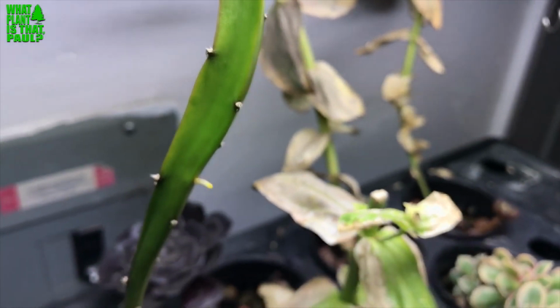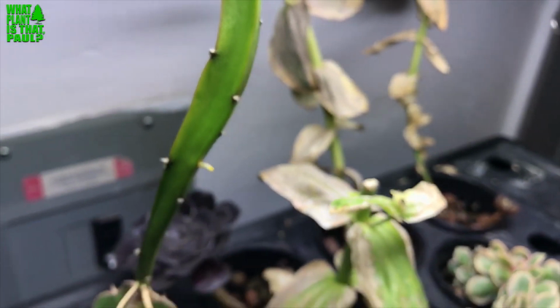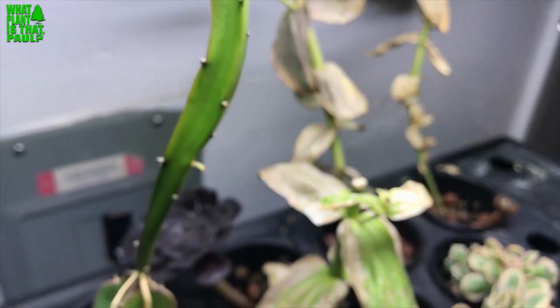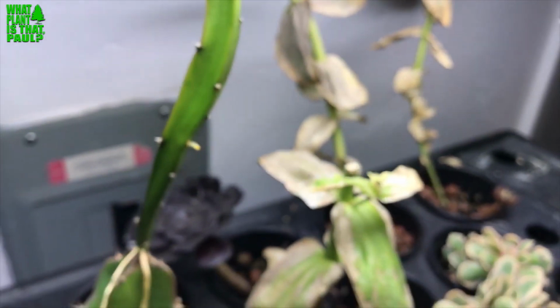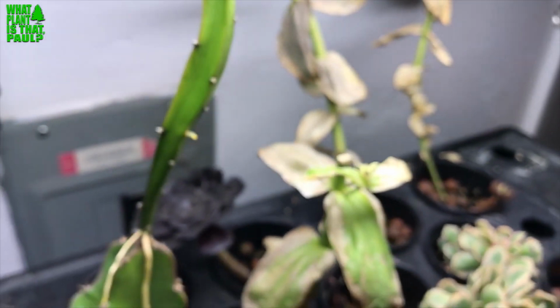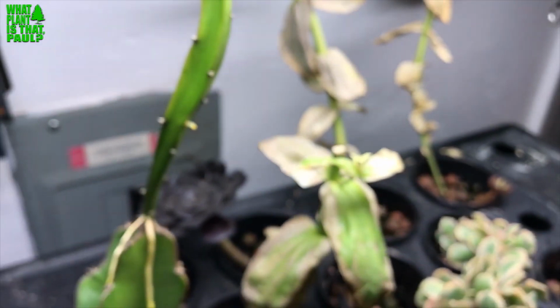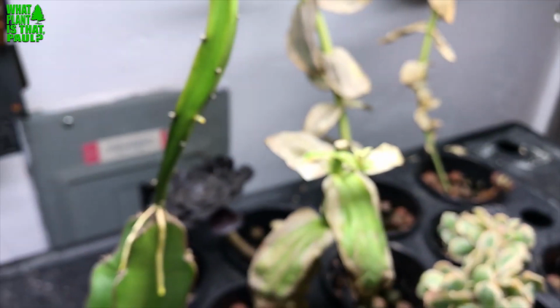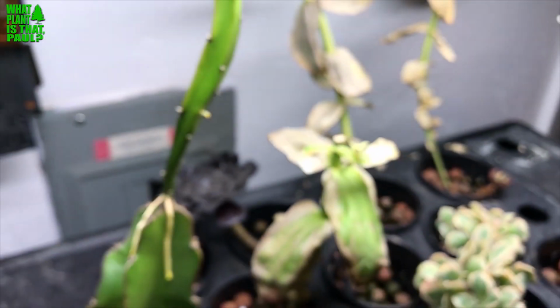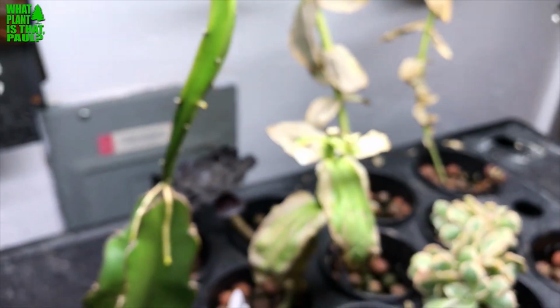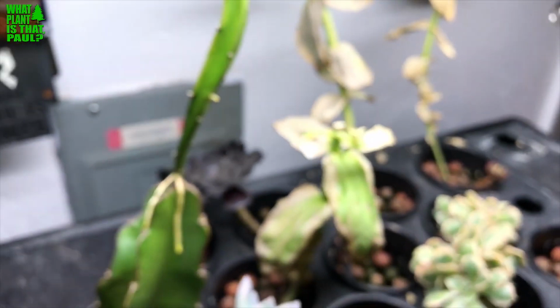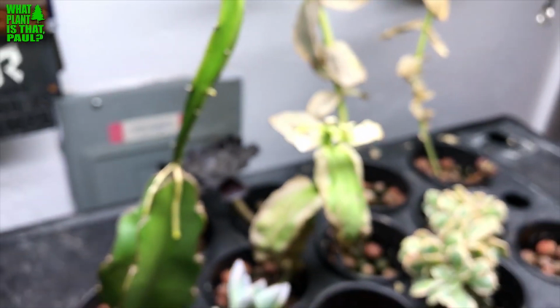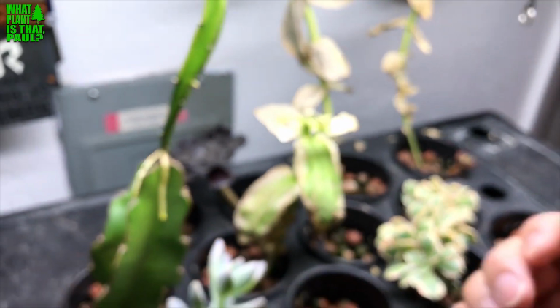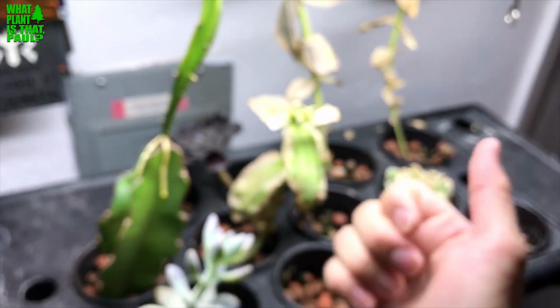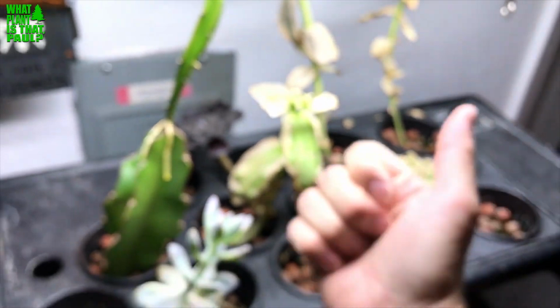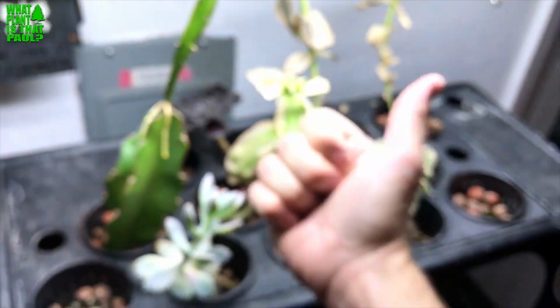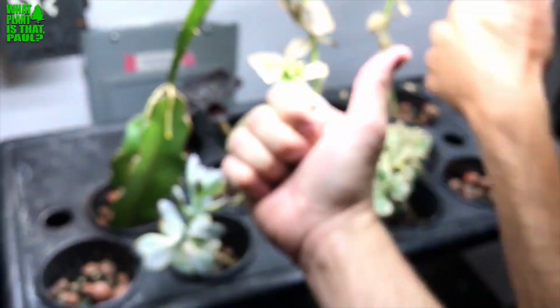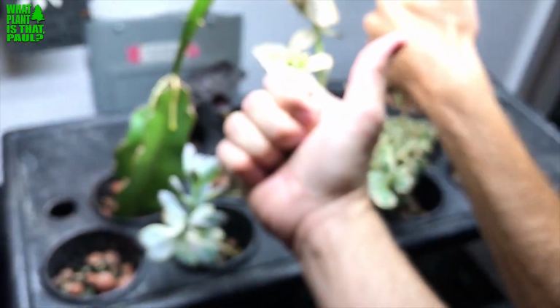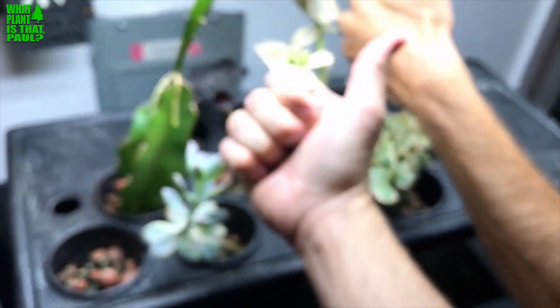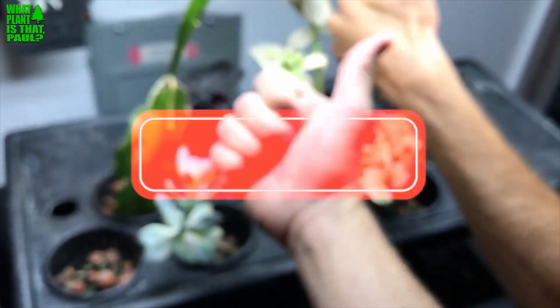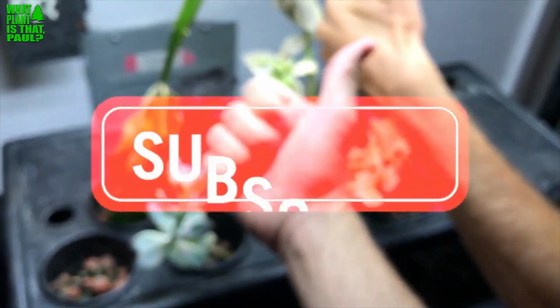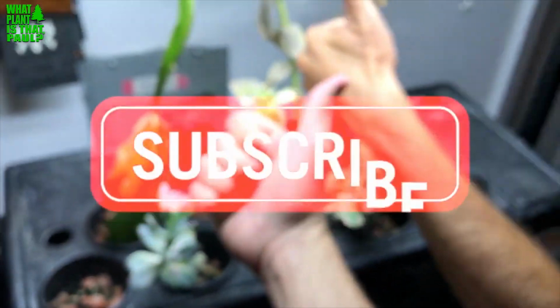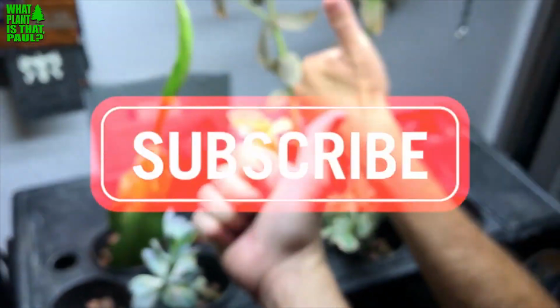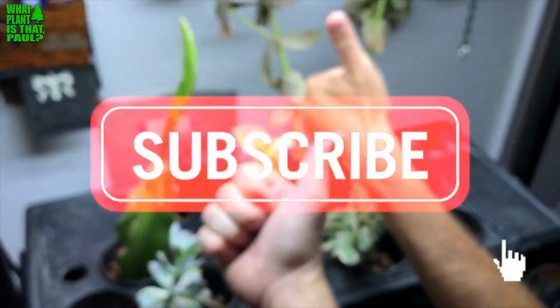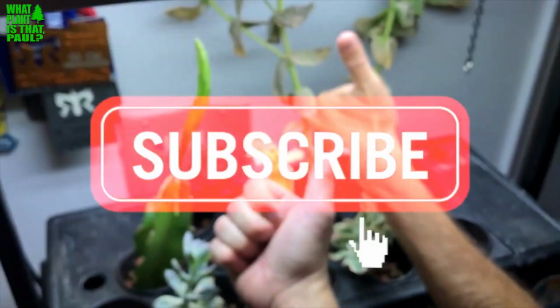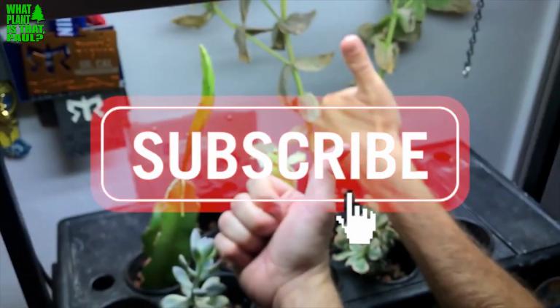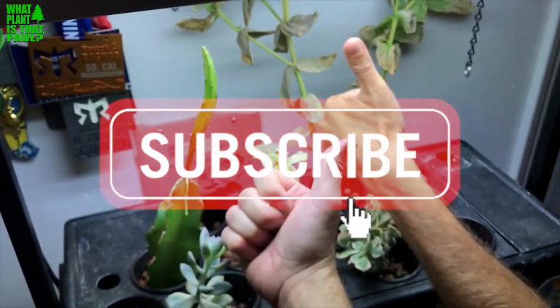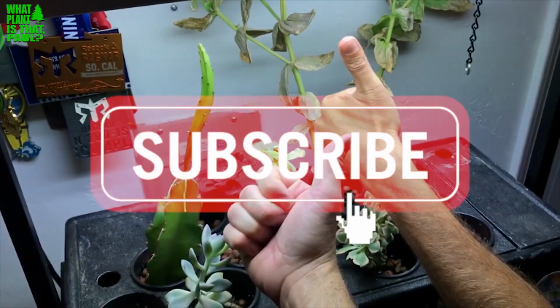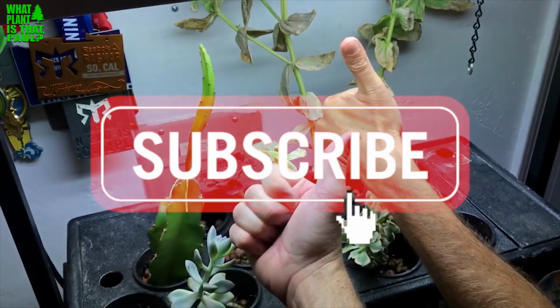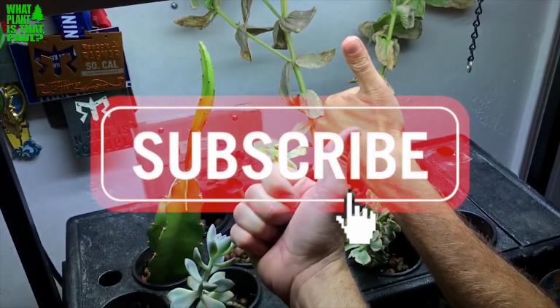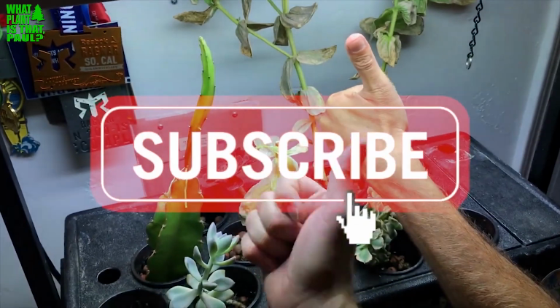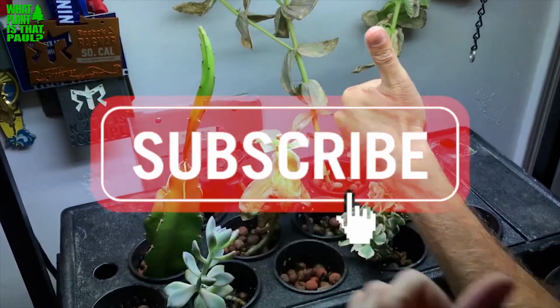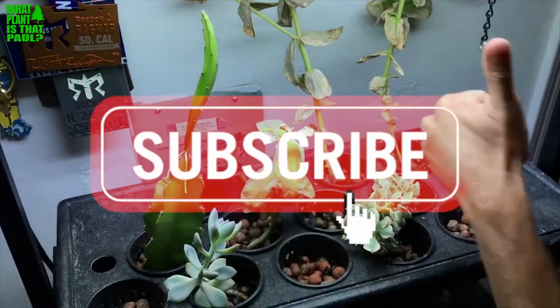Alright, there you go — that is the latest. Give us a like, subscribe, double thumbs up!